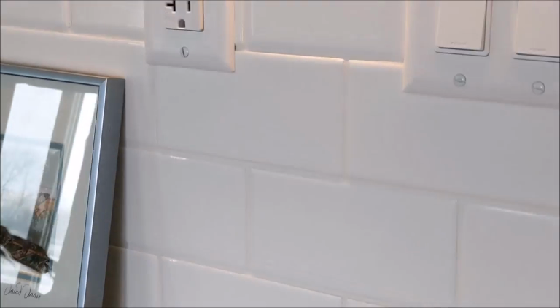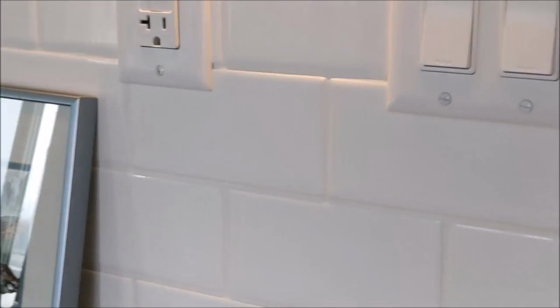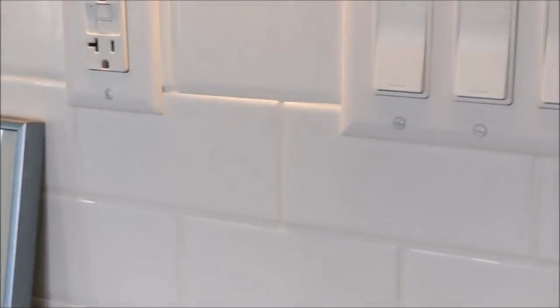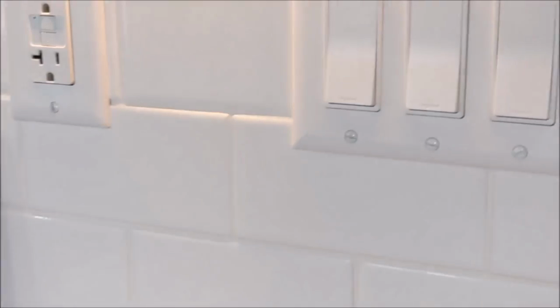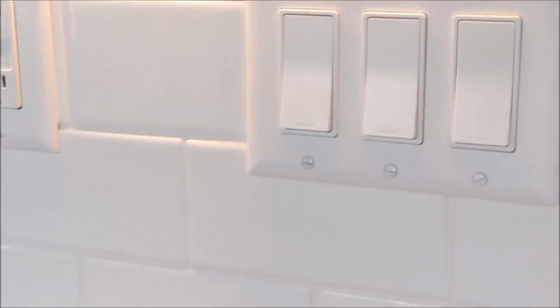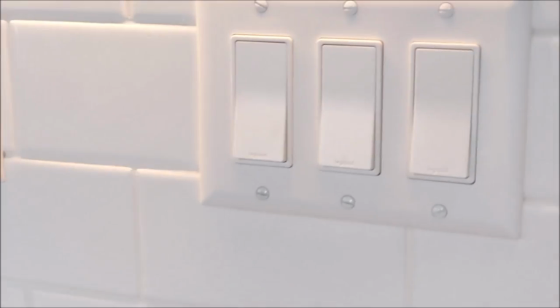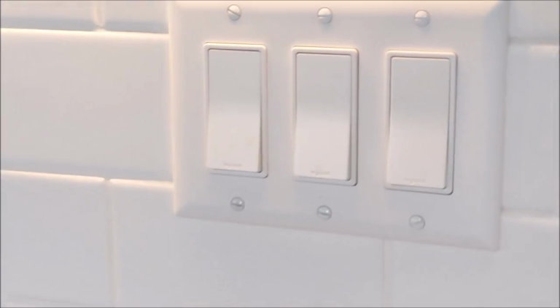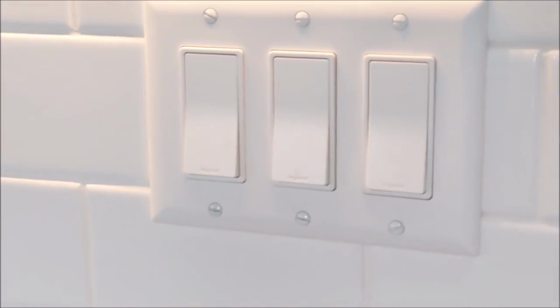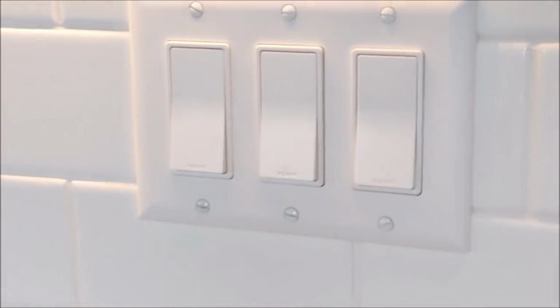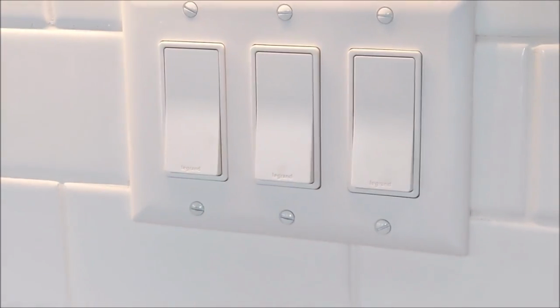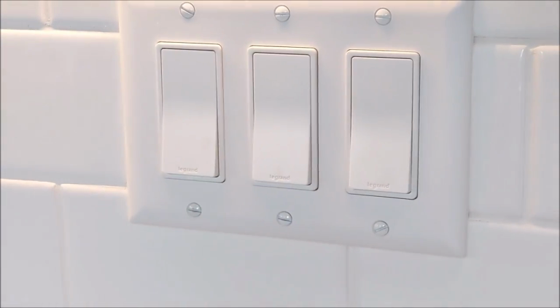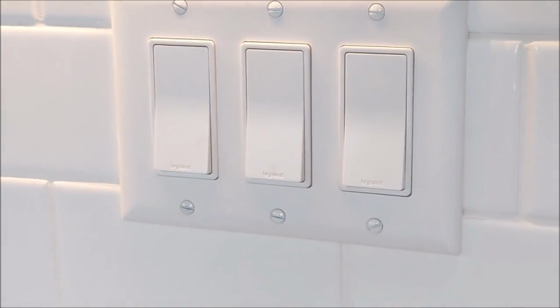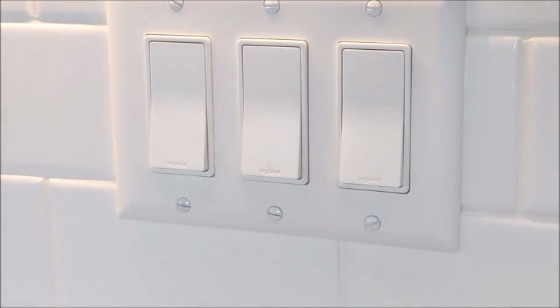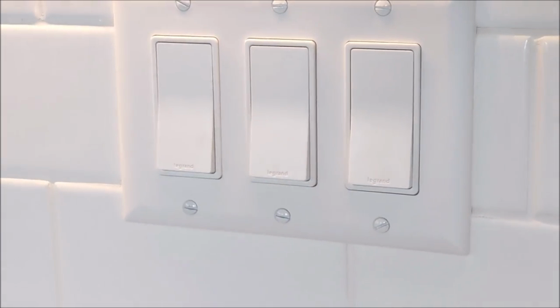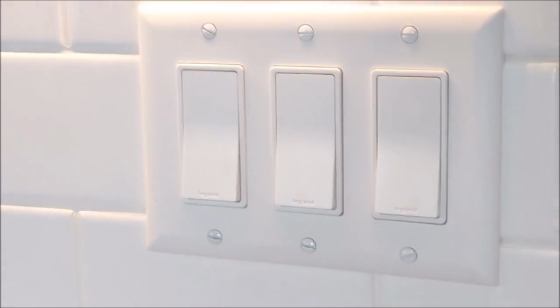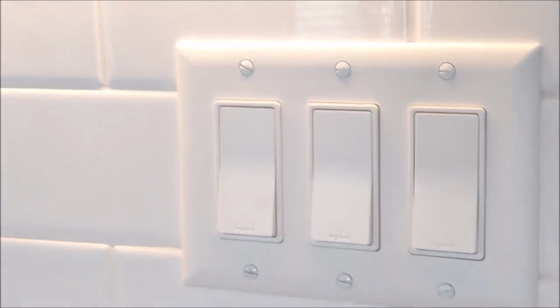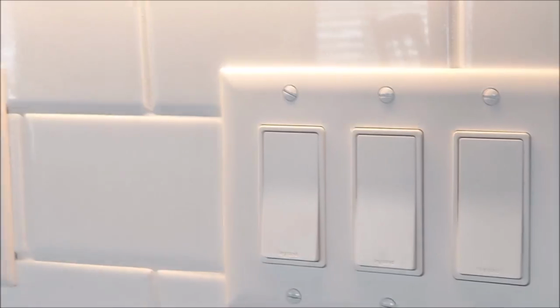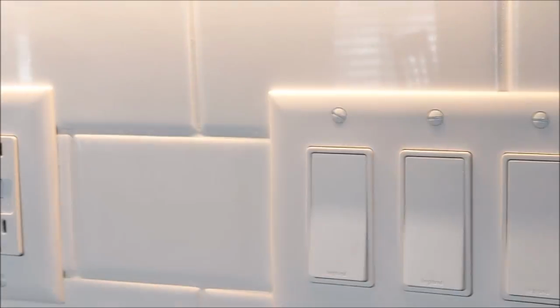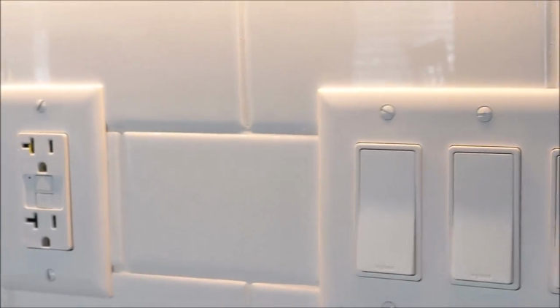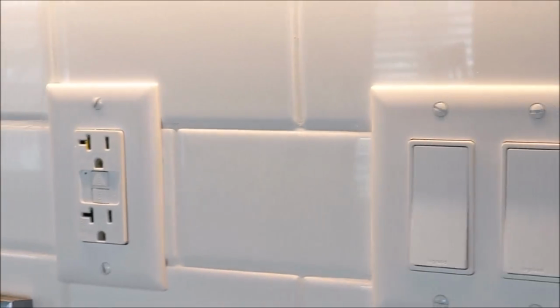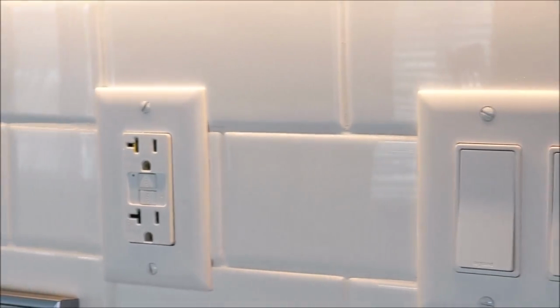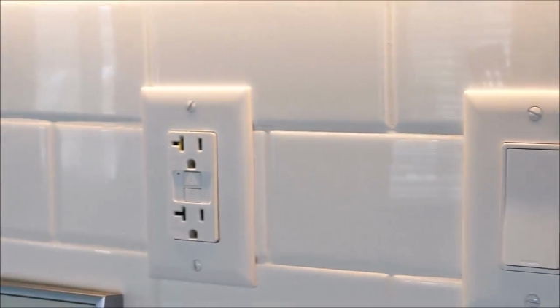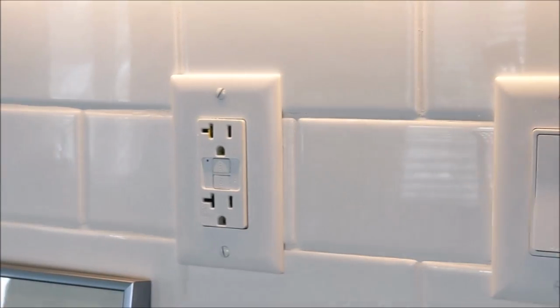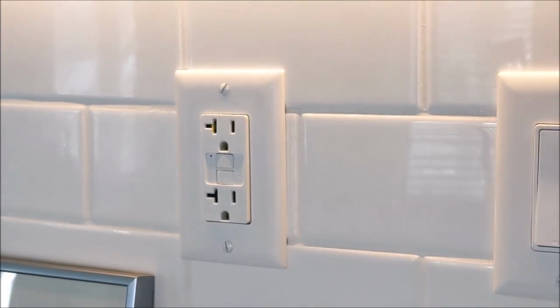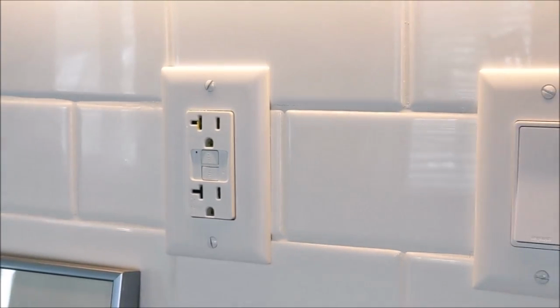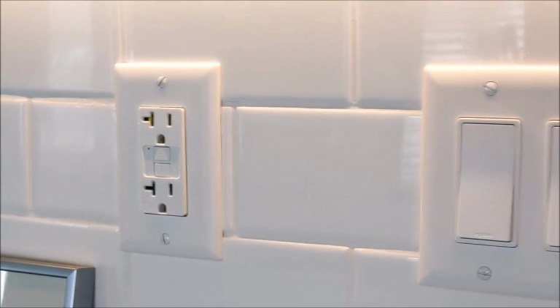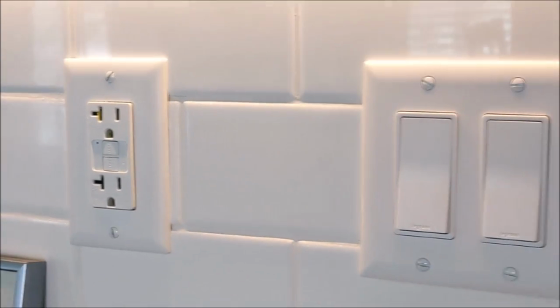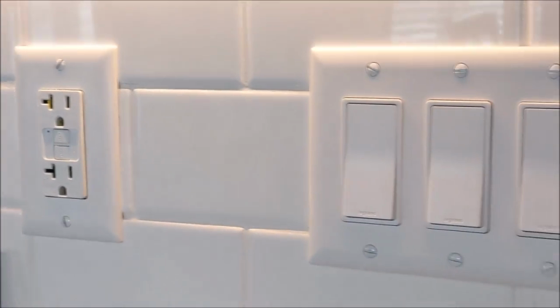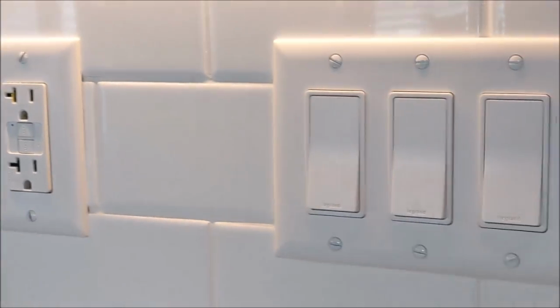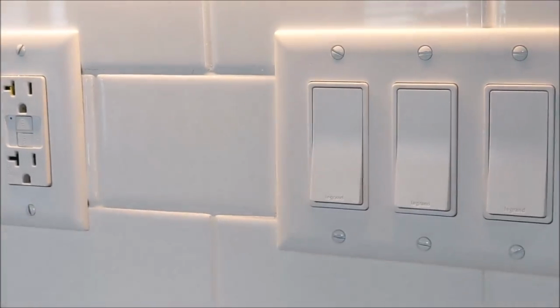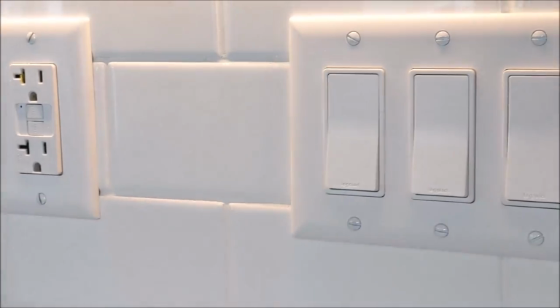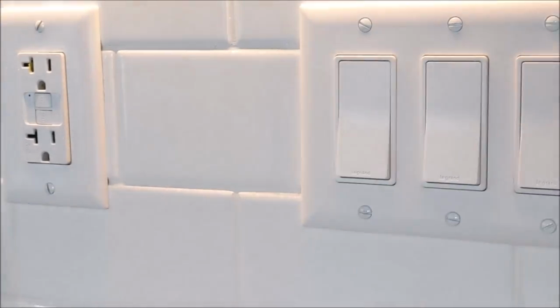We also have Decora light switches with nice toggles.